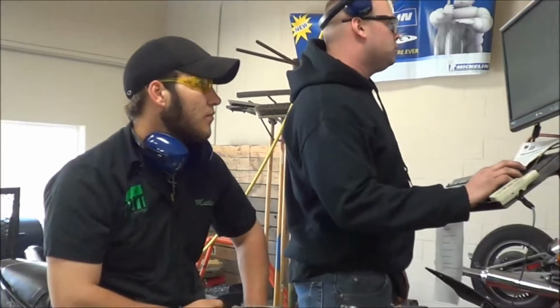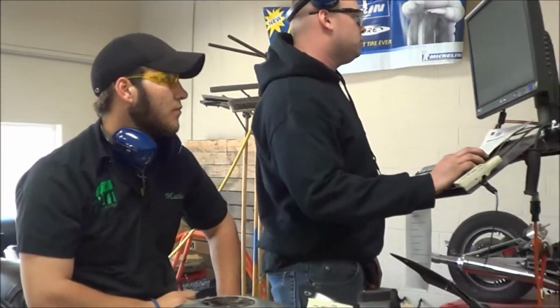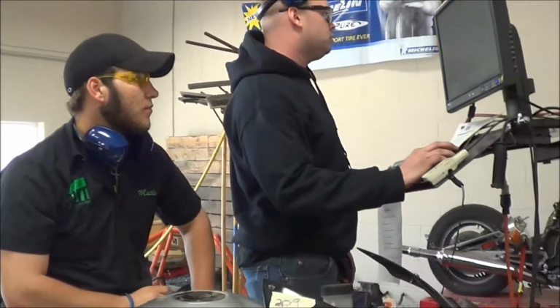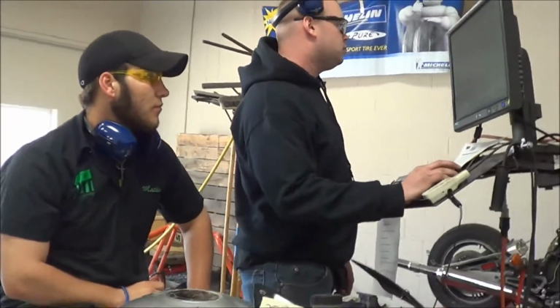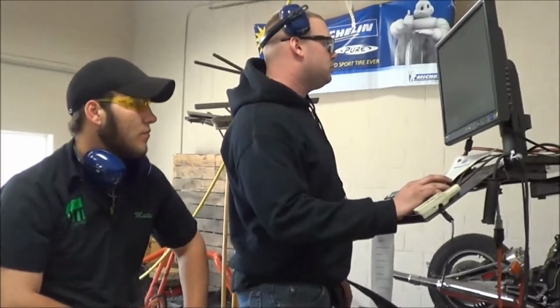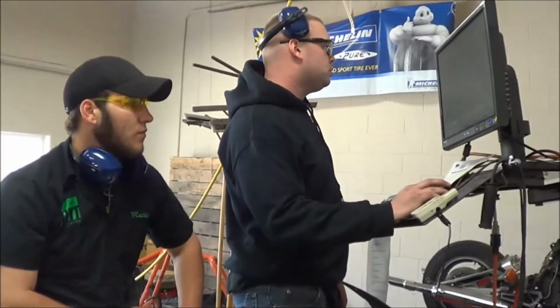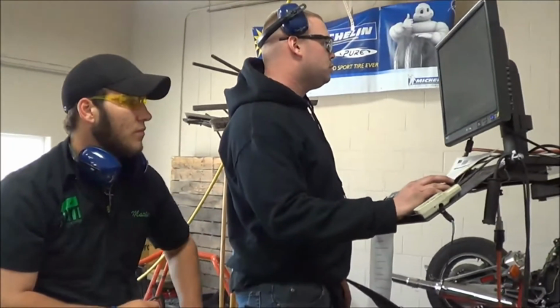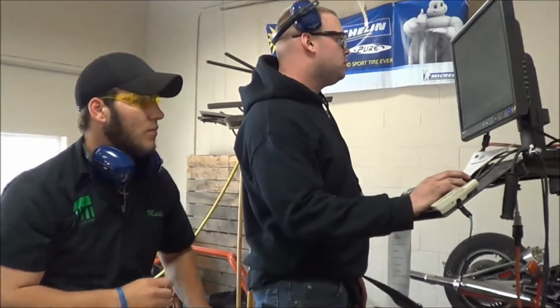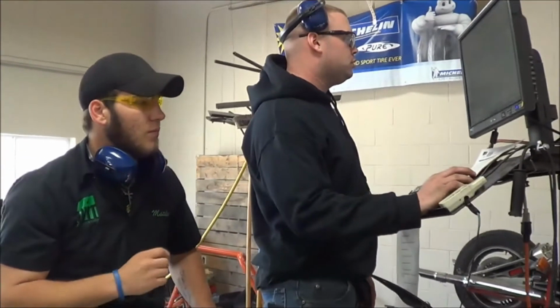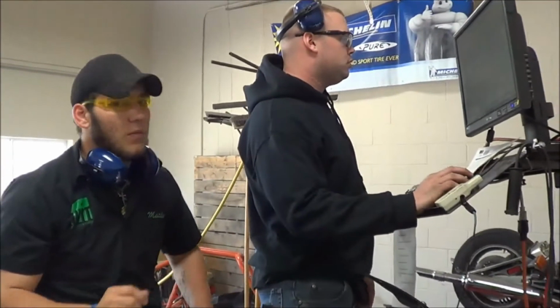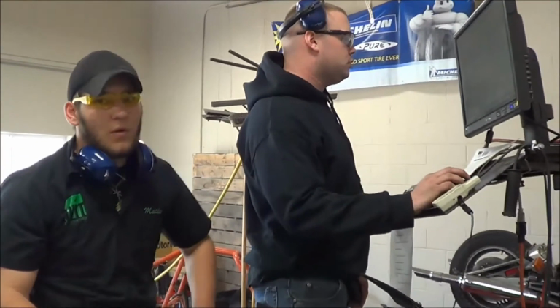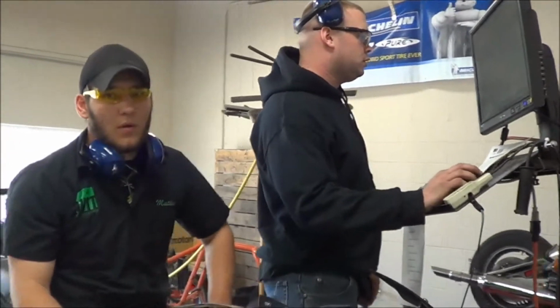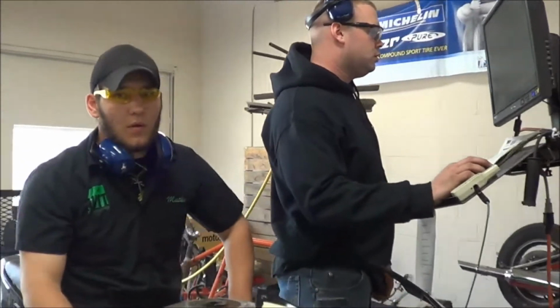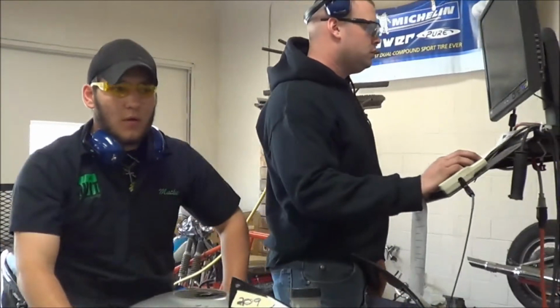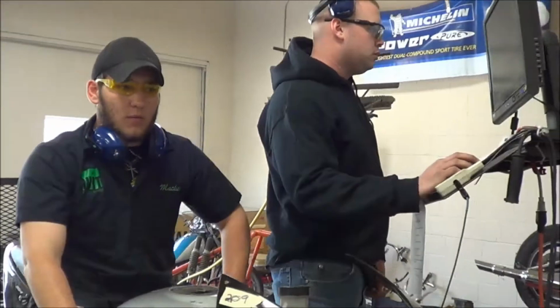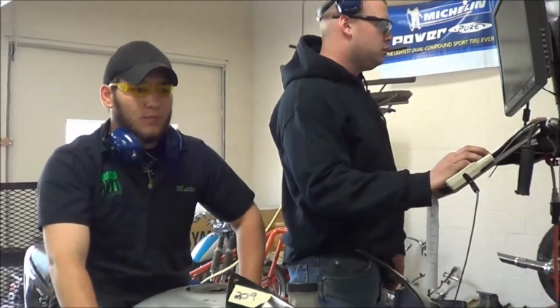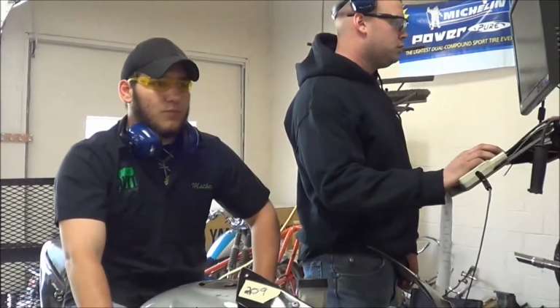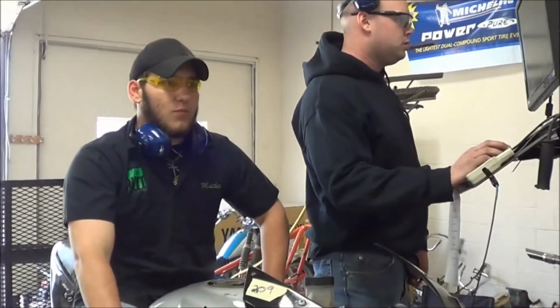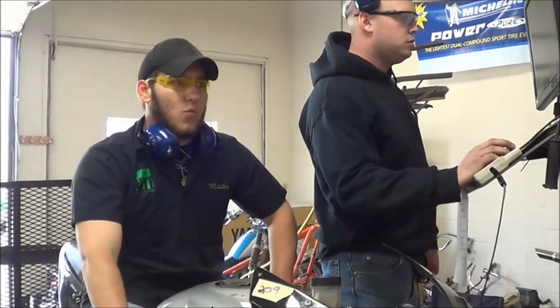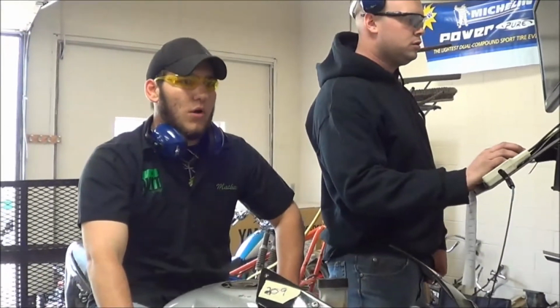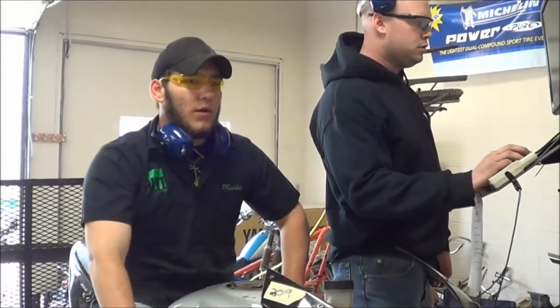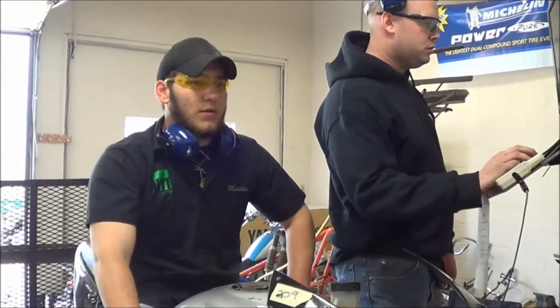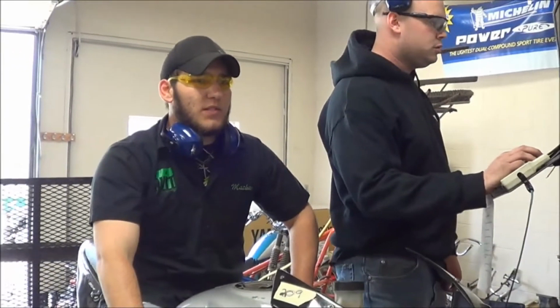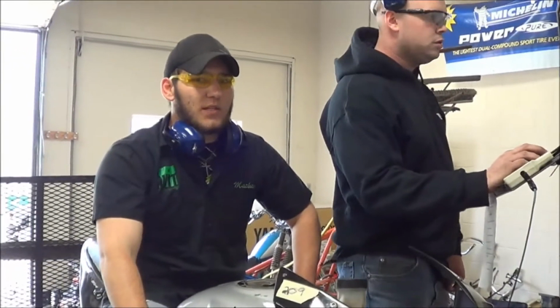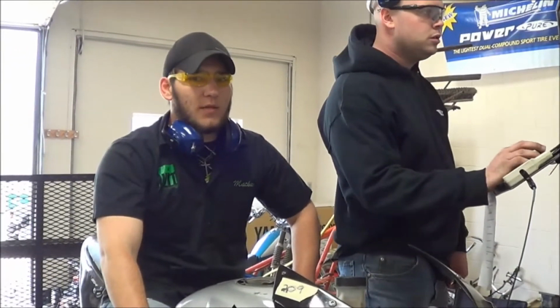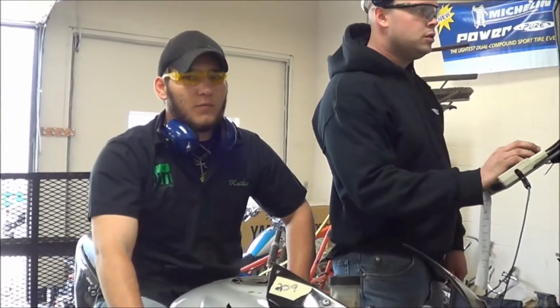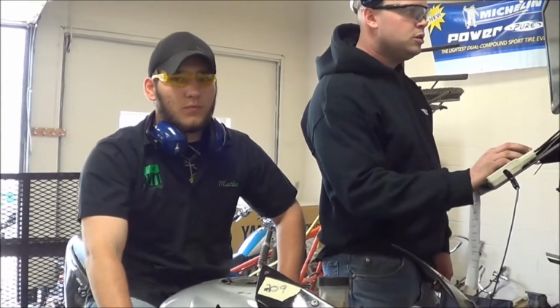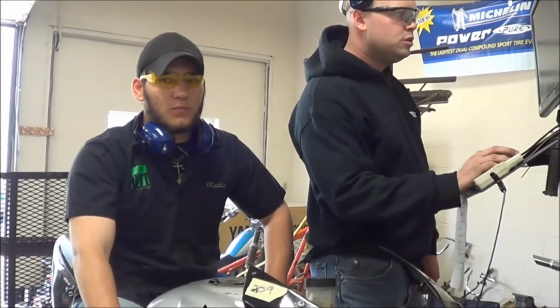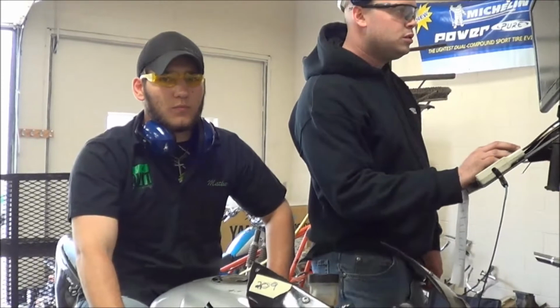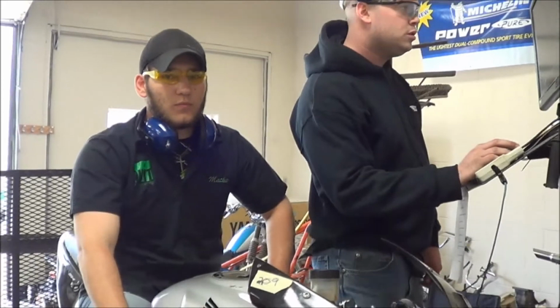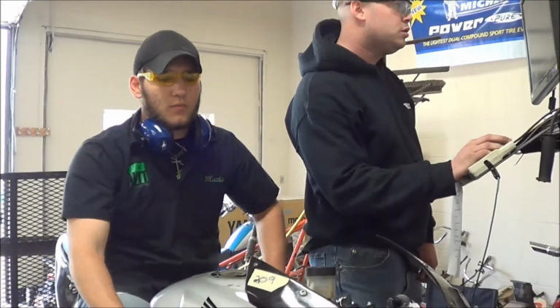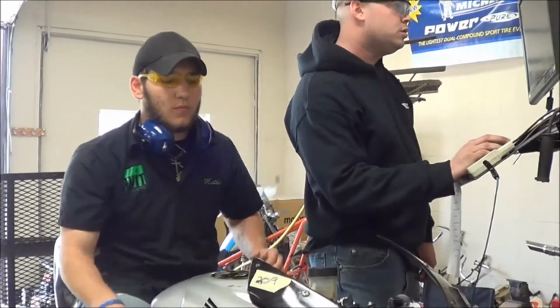What's the fastest you've ever gone on a motorcycle? 160. Let's see what this will do.